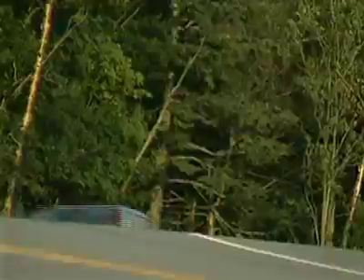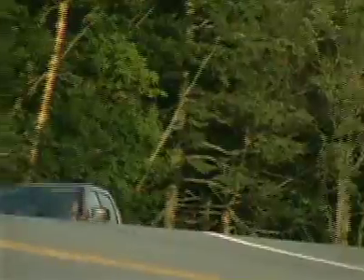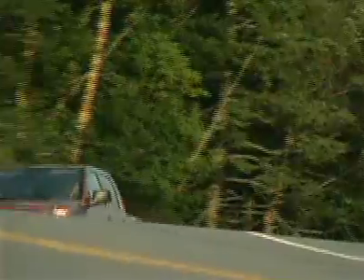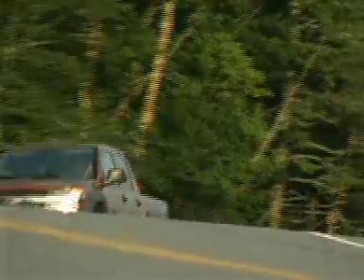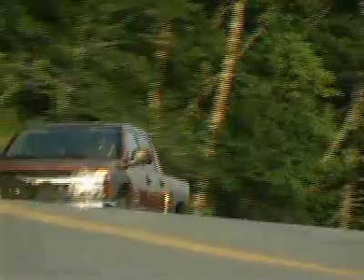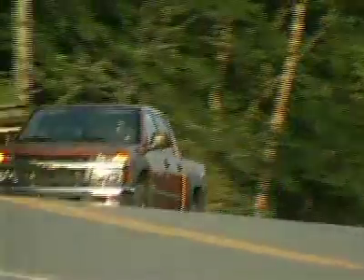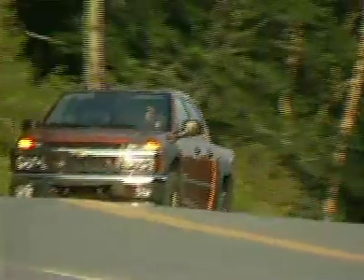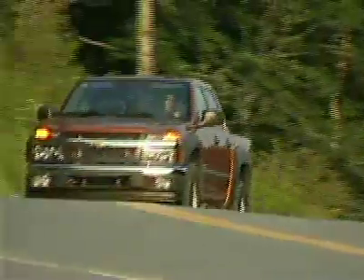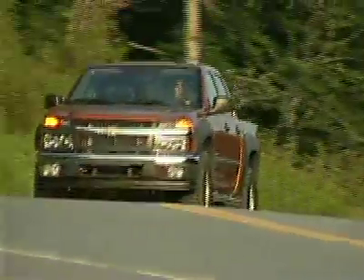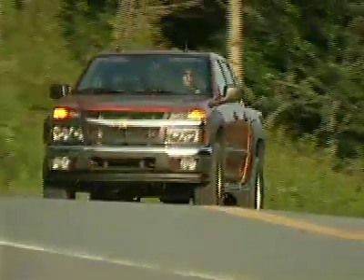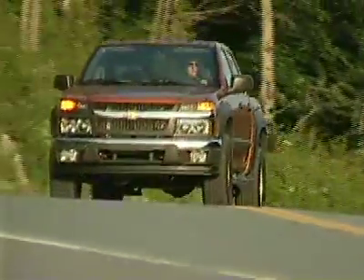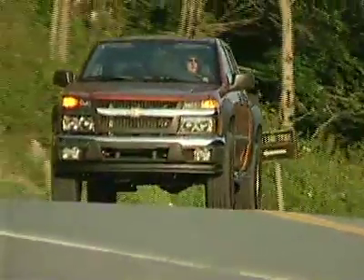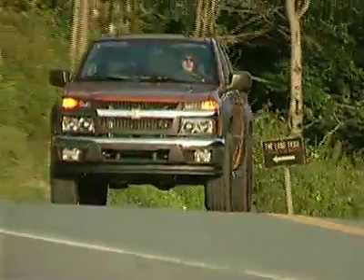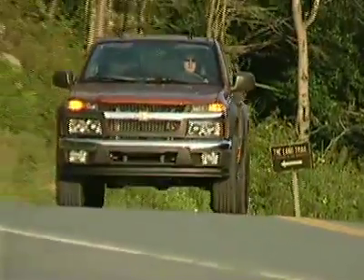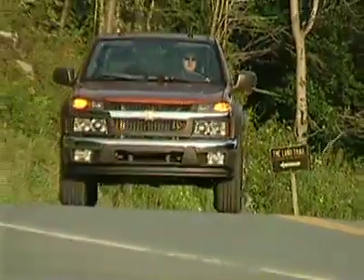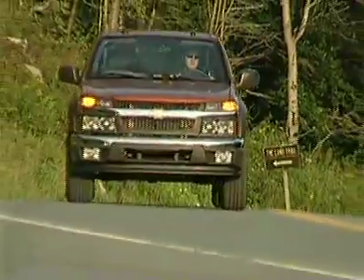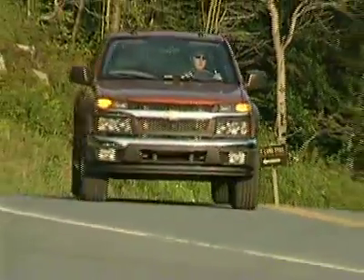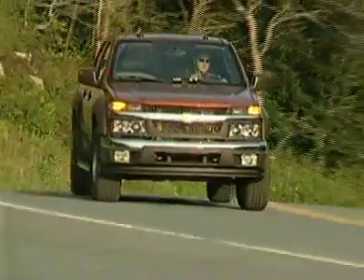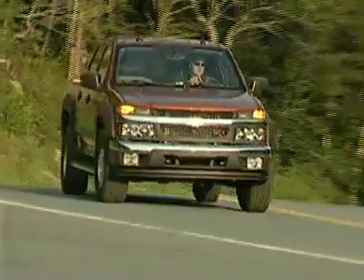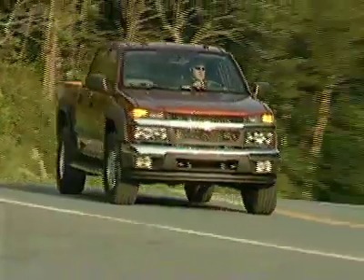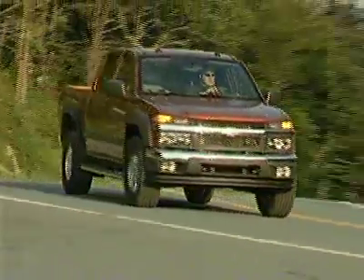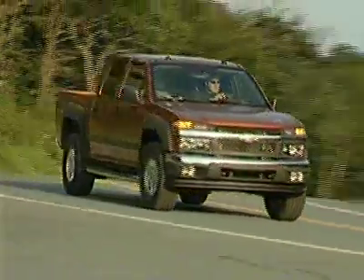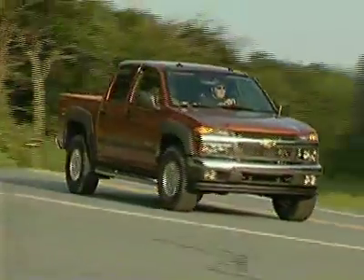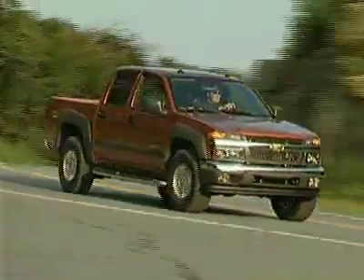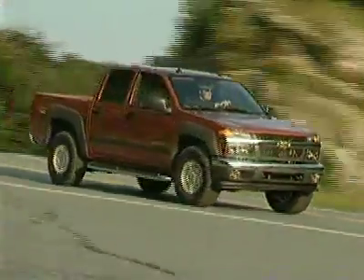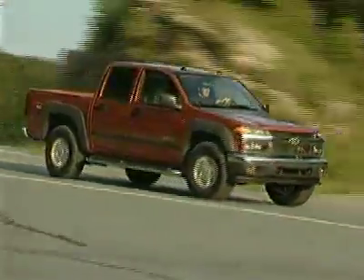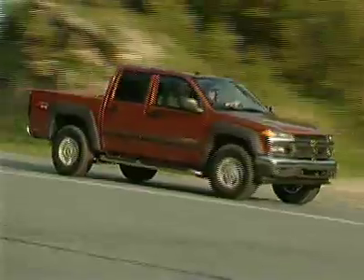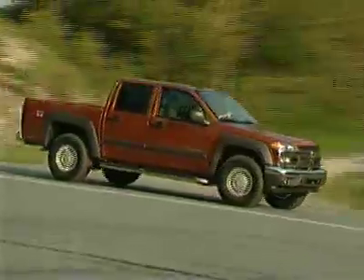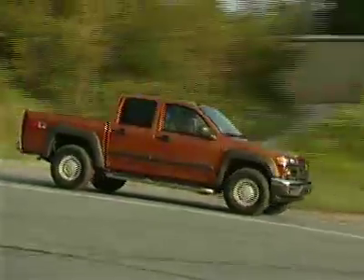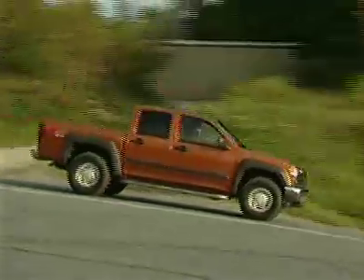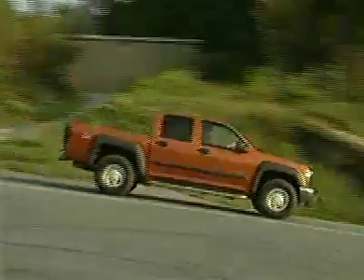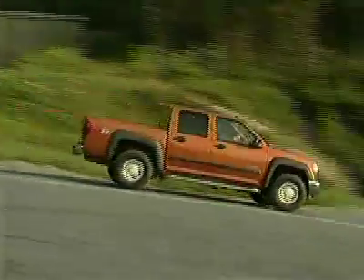Buyers should be able to find deep incentives from Chevy, but you will need those to offset the loss you will be taking when you go to sell it.